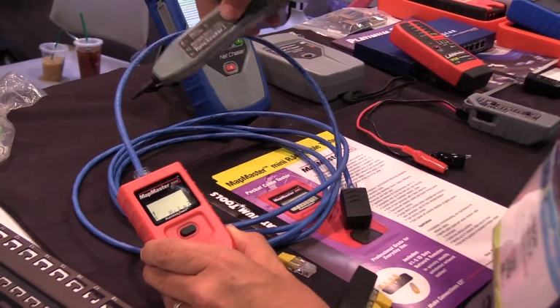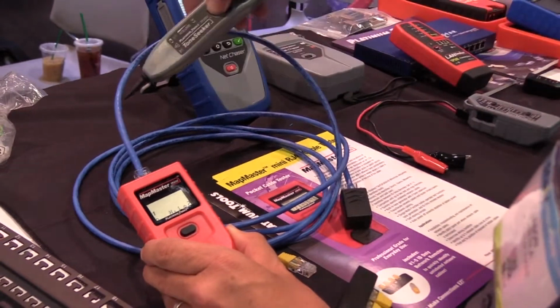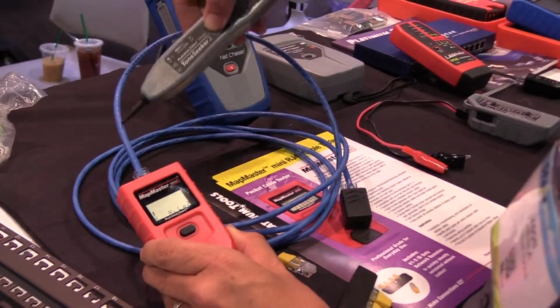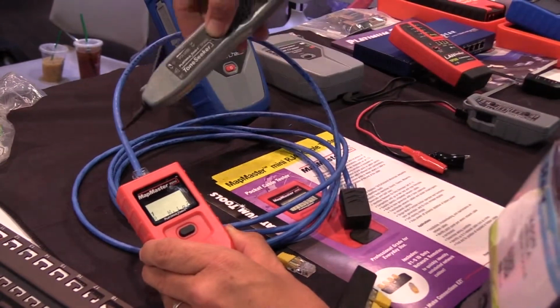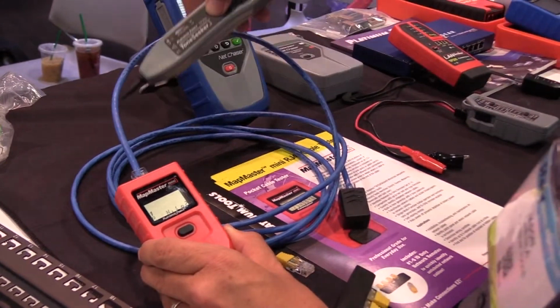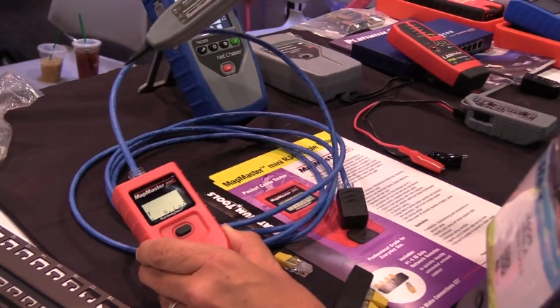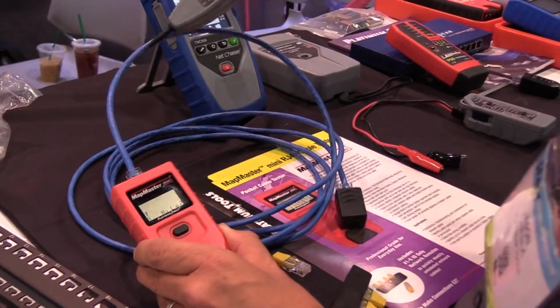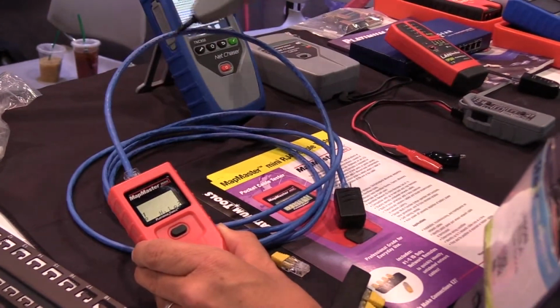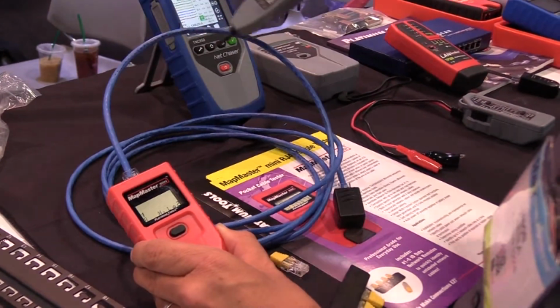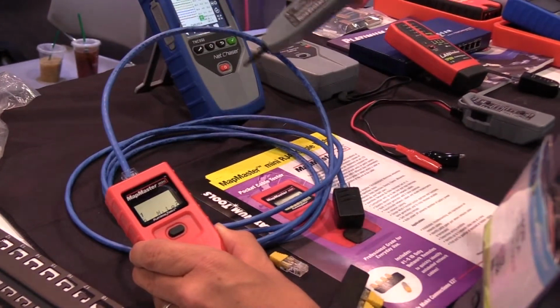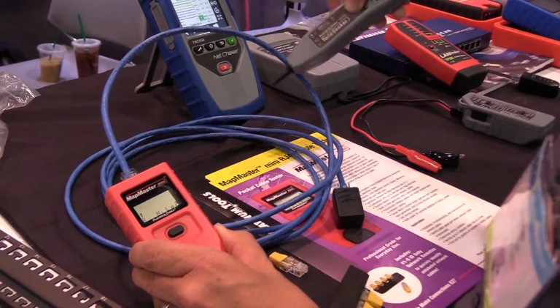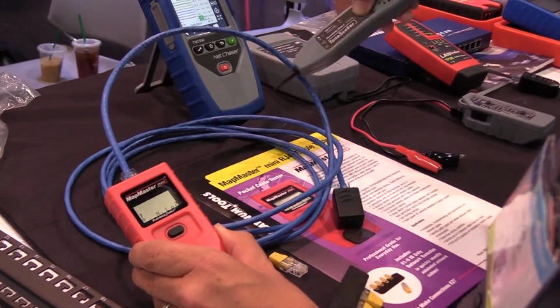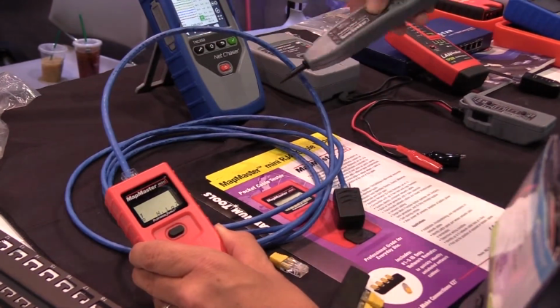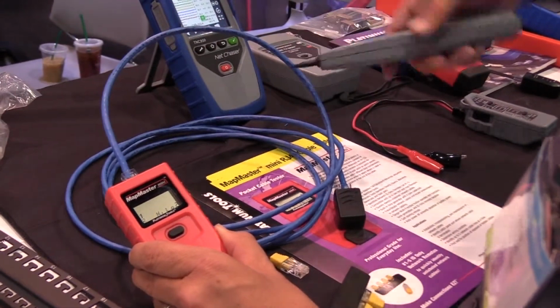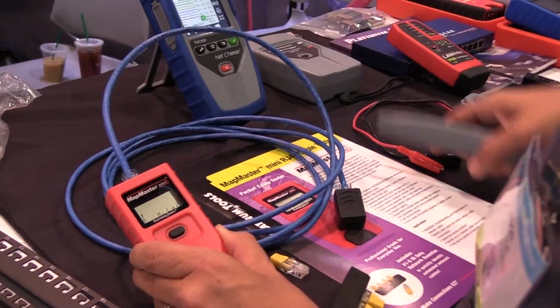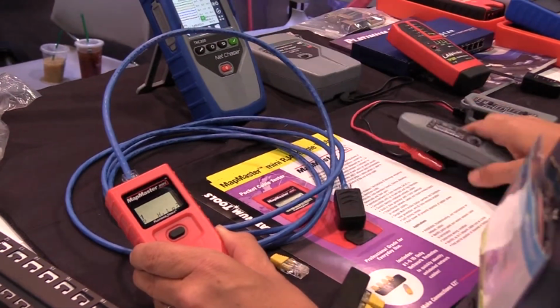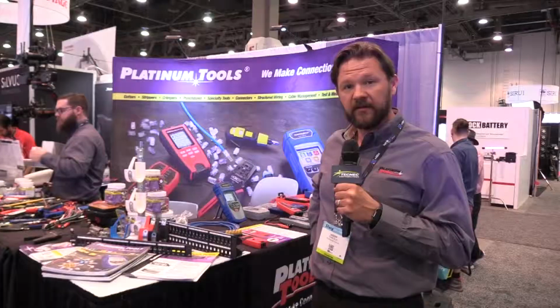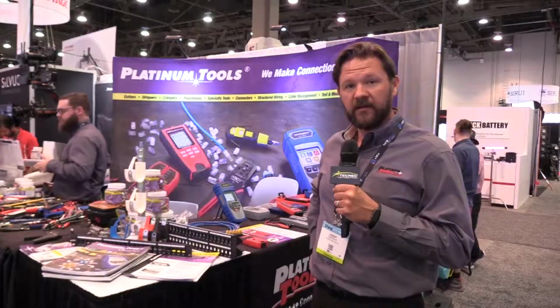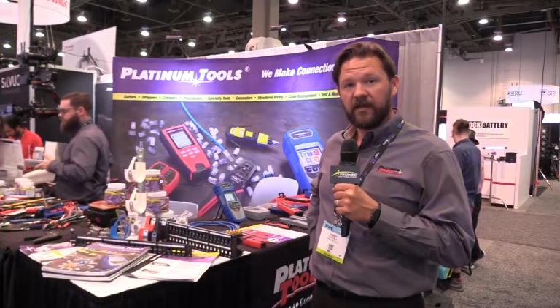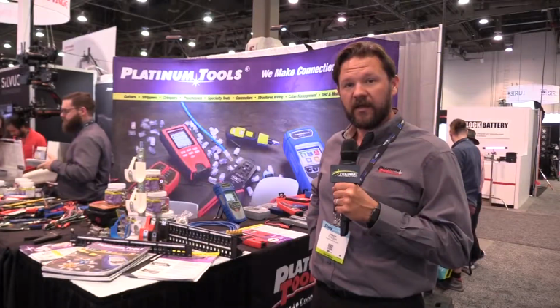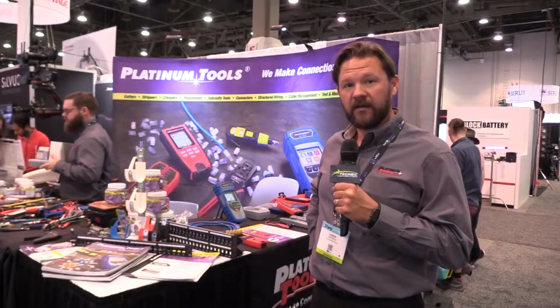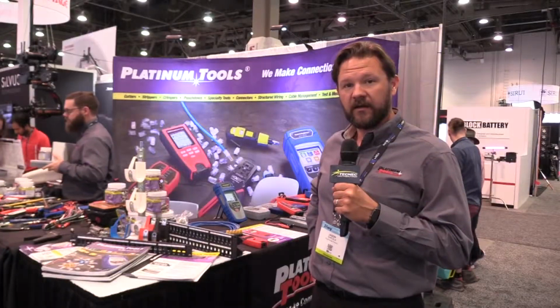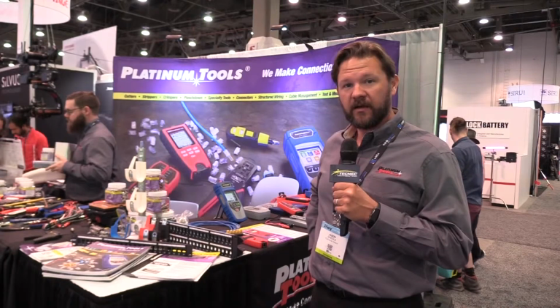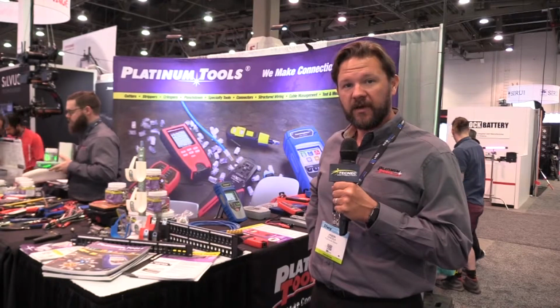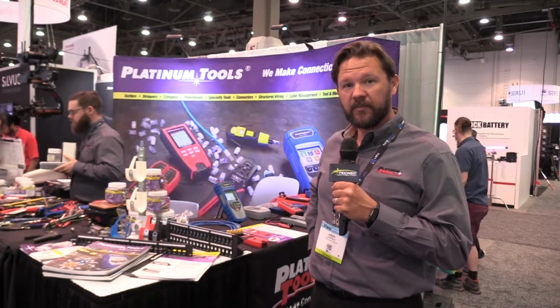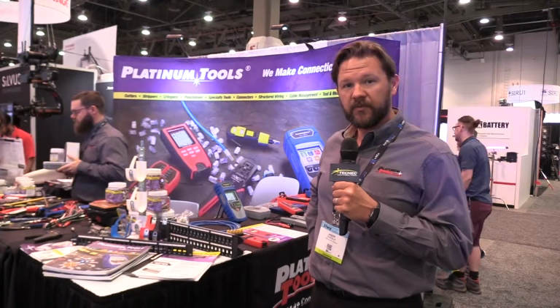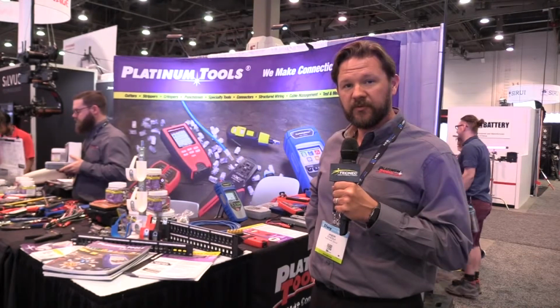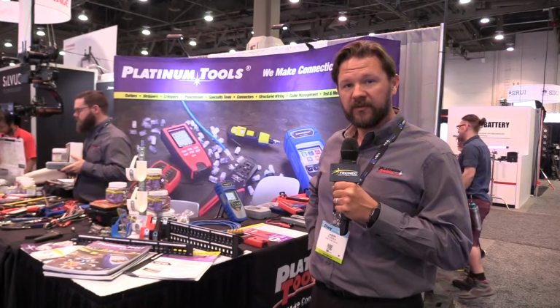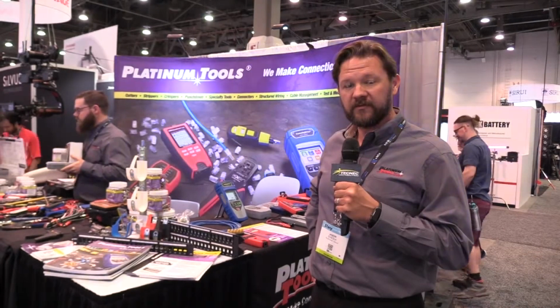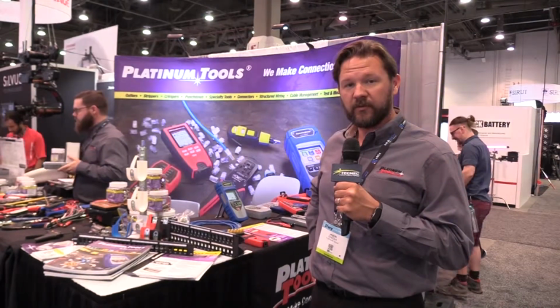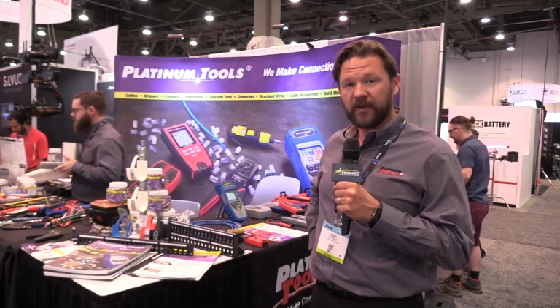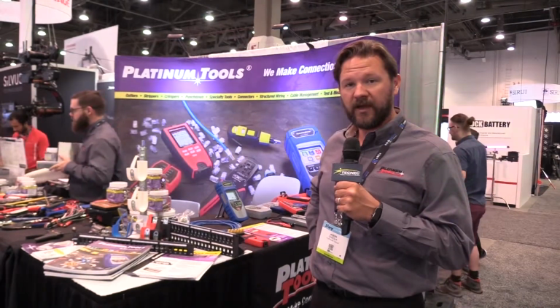We're distributing through Tech Neck. Come by our booth and see what we've got.